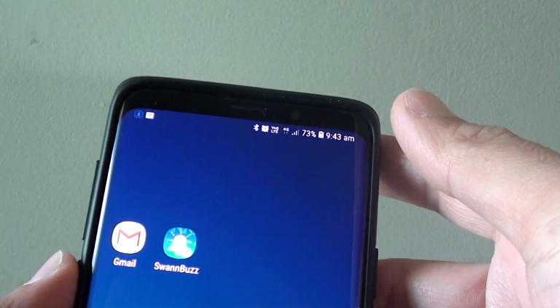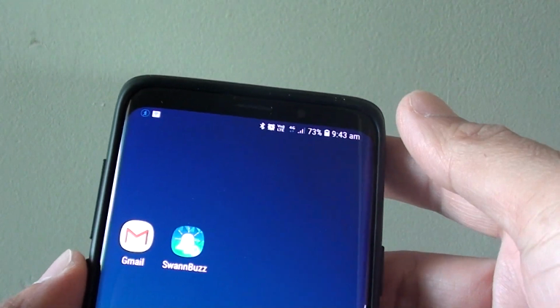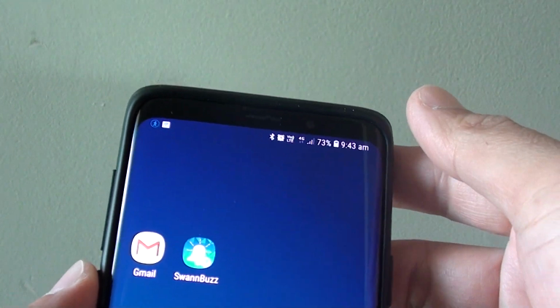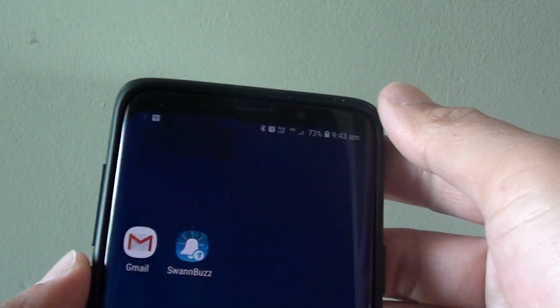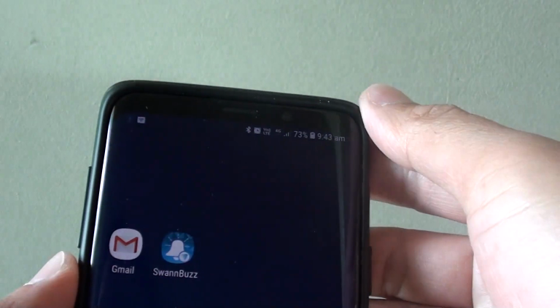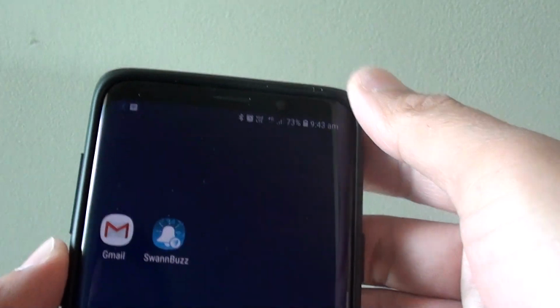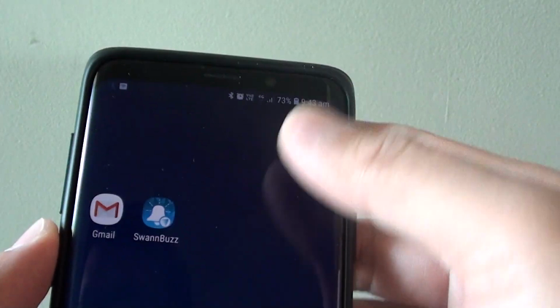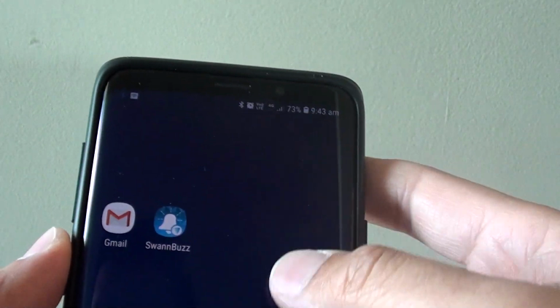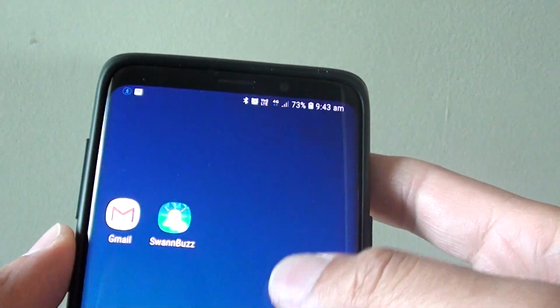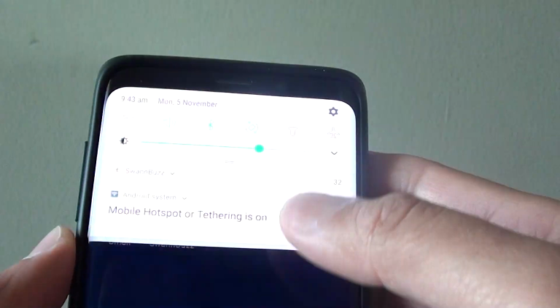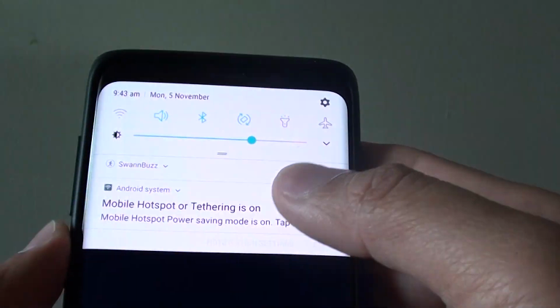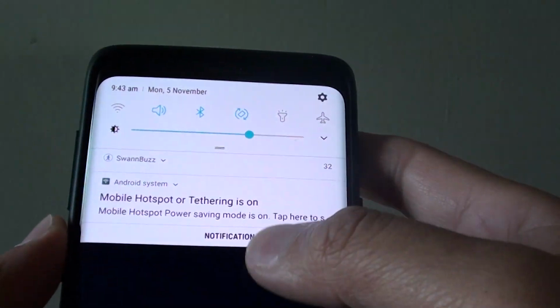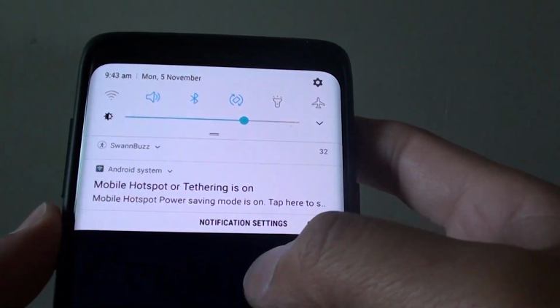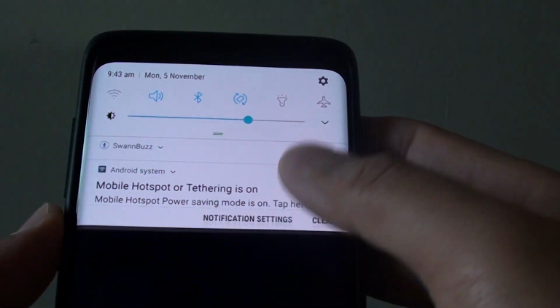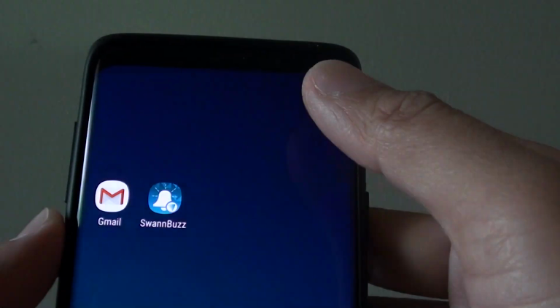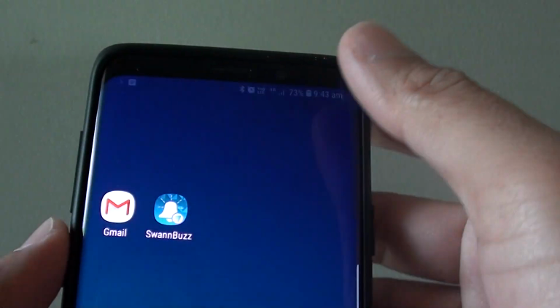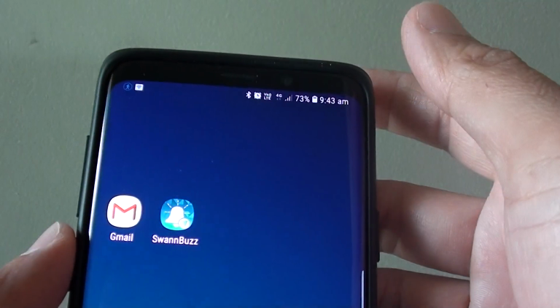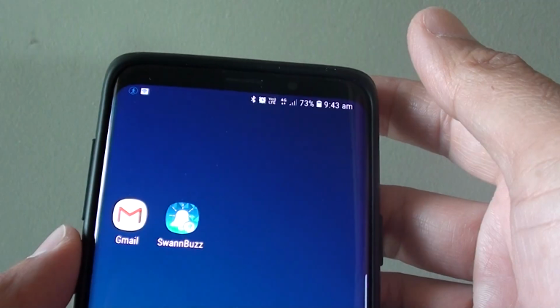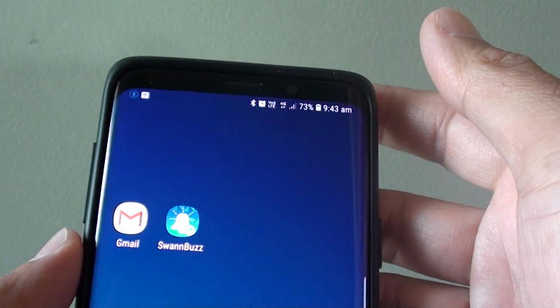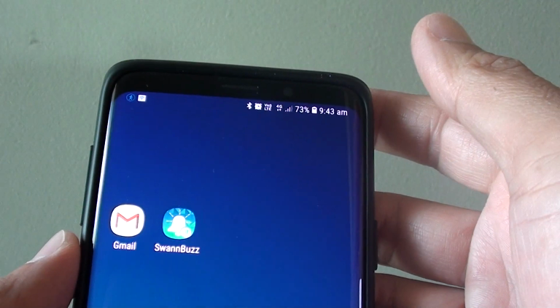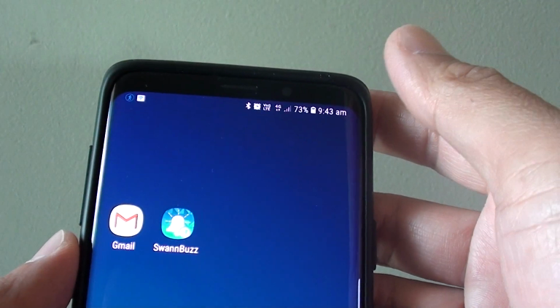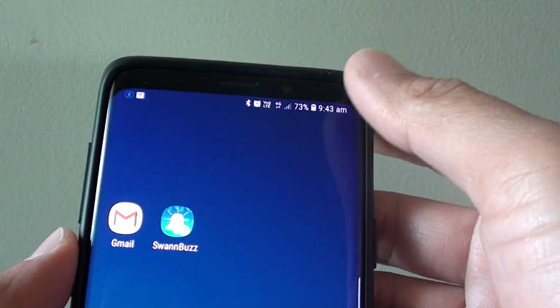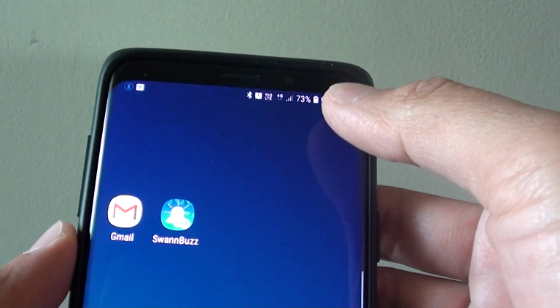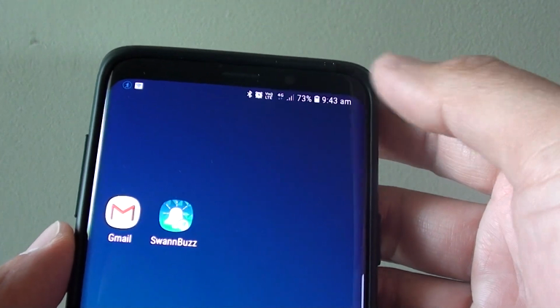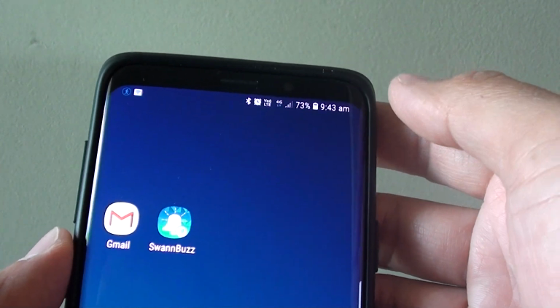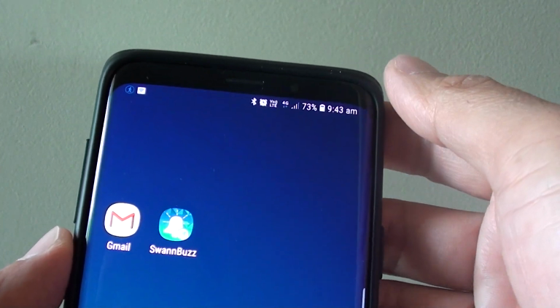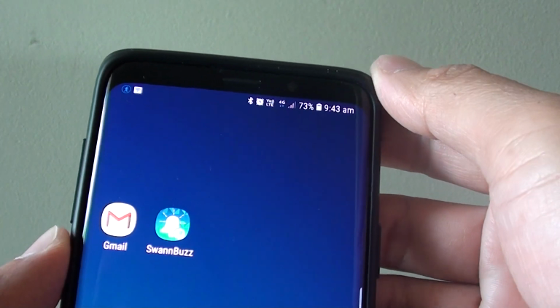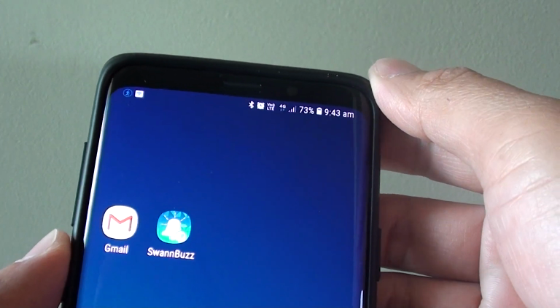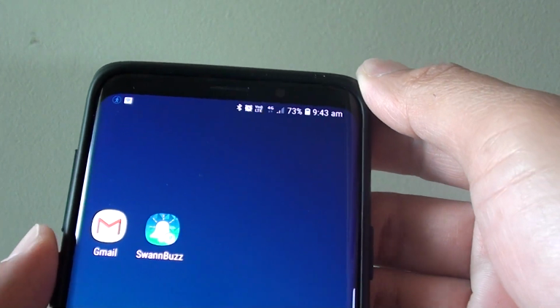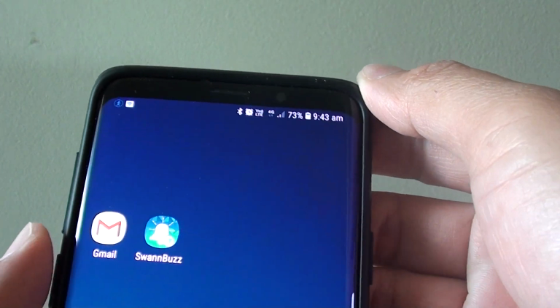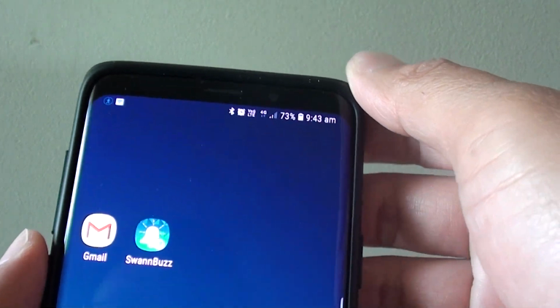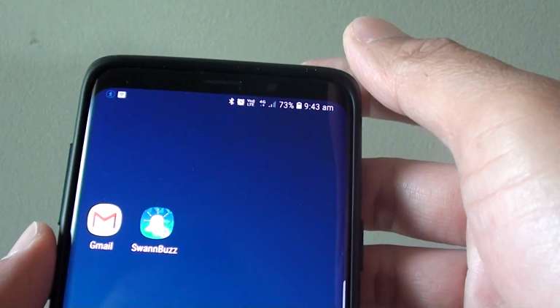How to set up mobile hotspot and share free internet on your Samsung Galaxy S9 or the S9 Plus.